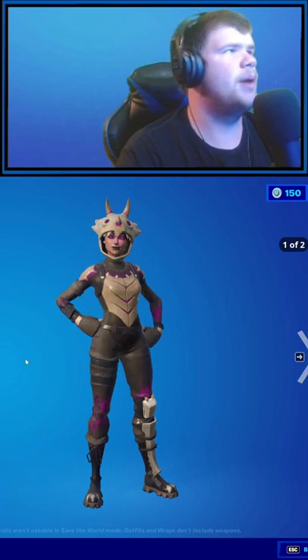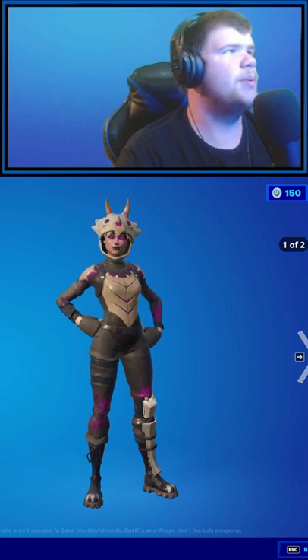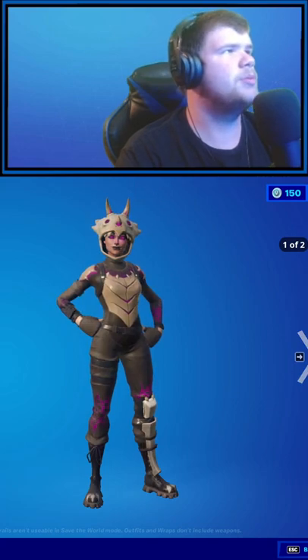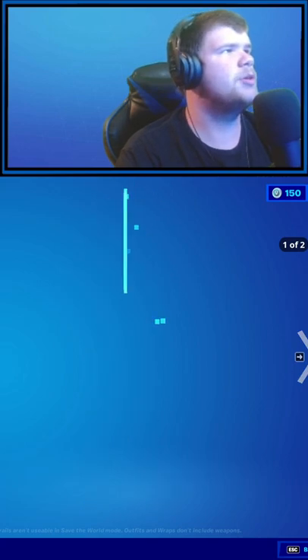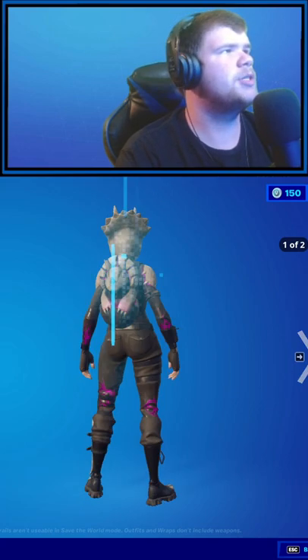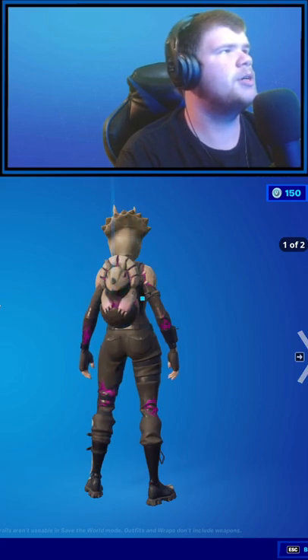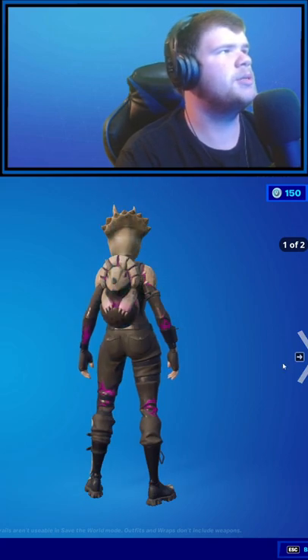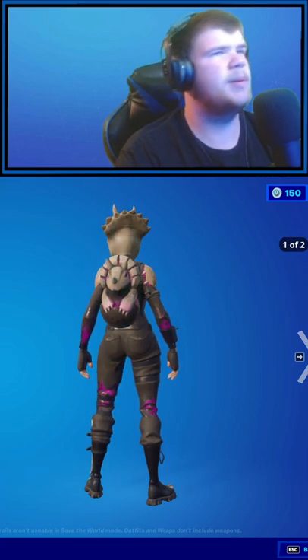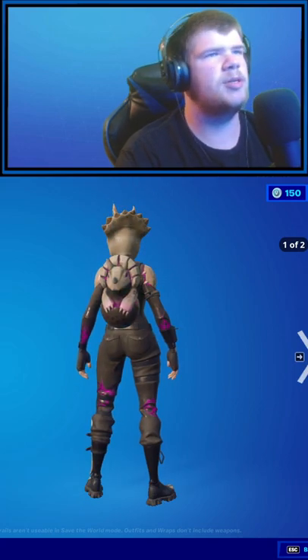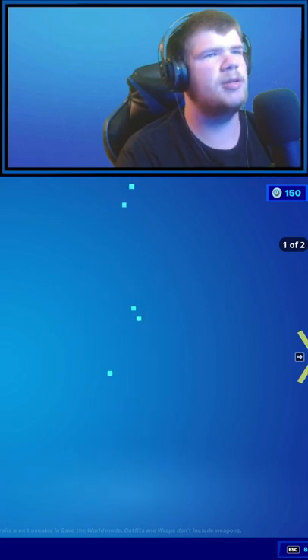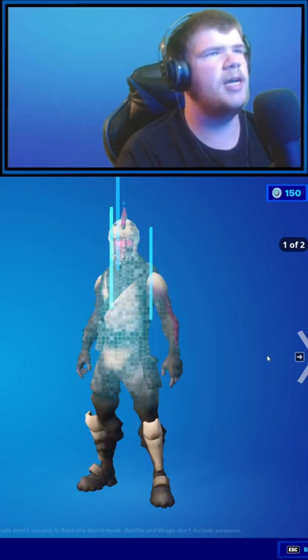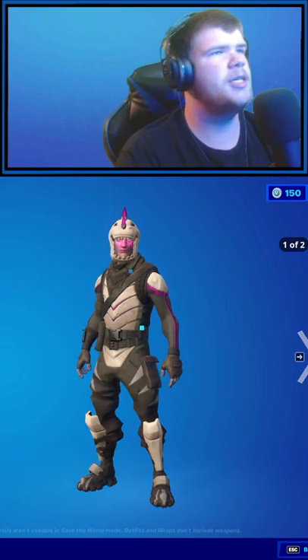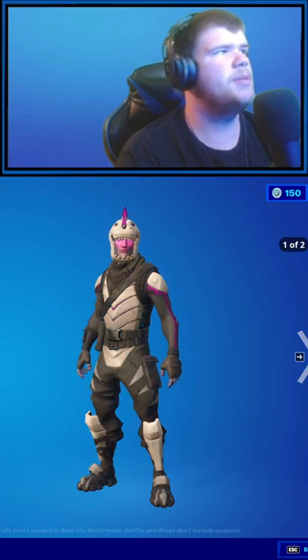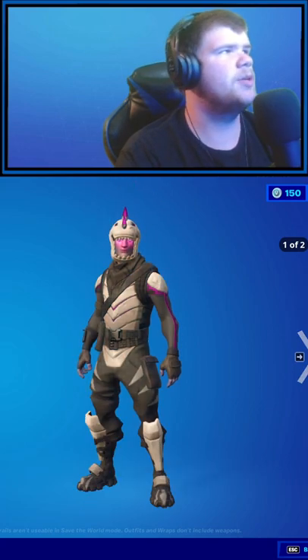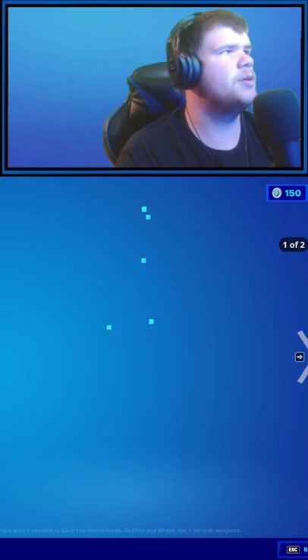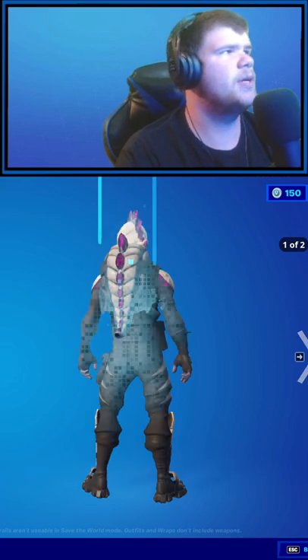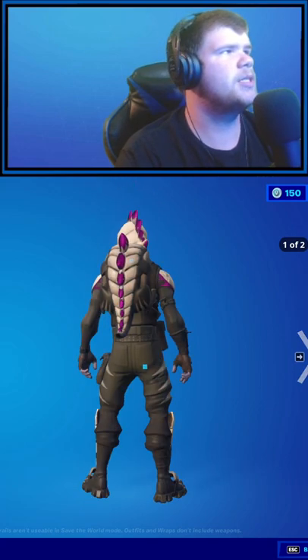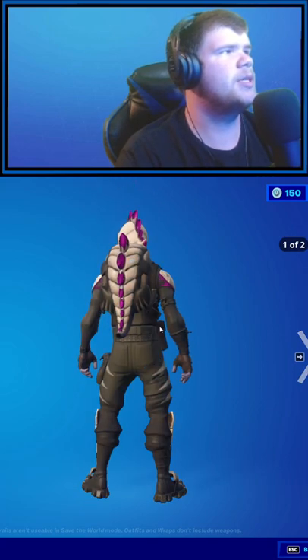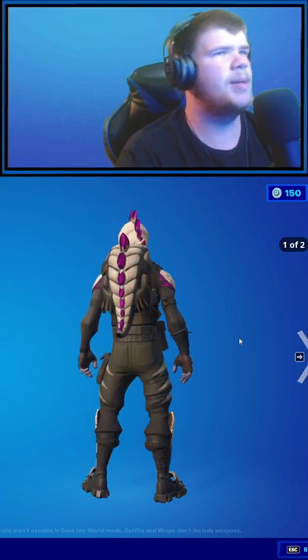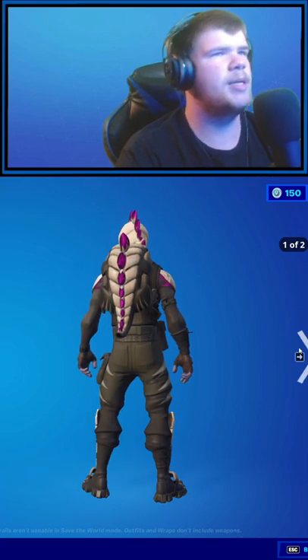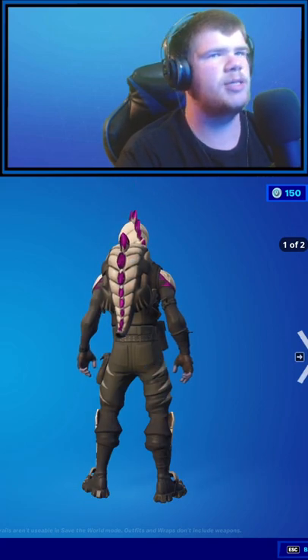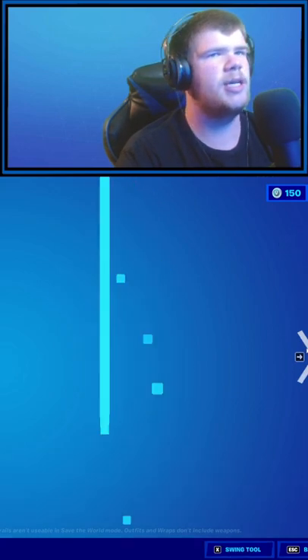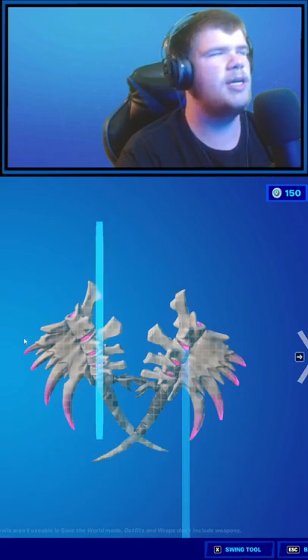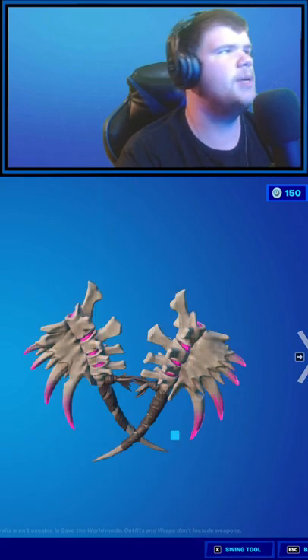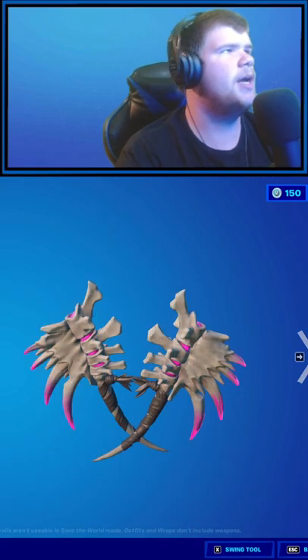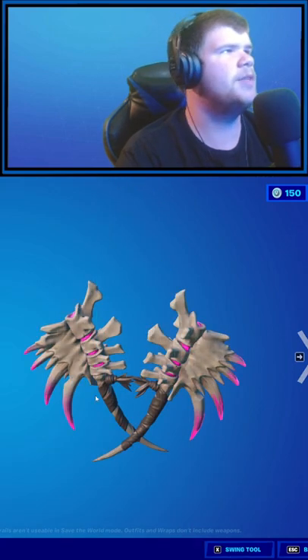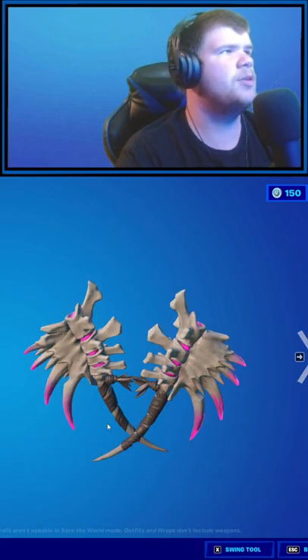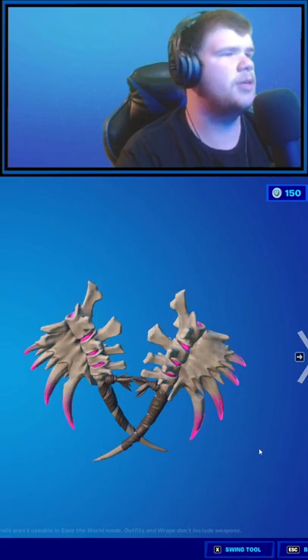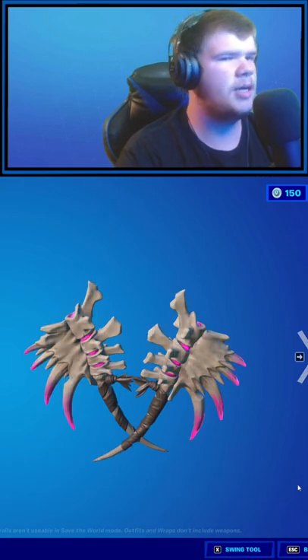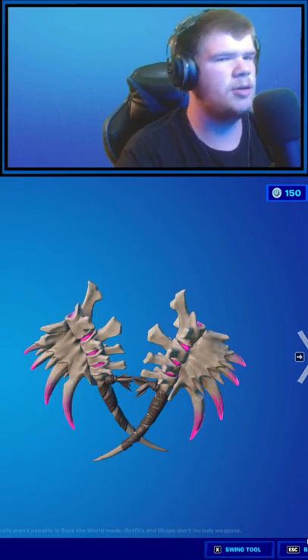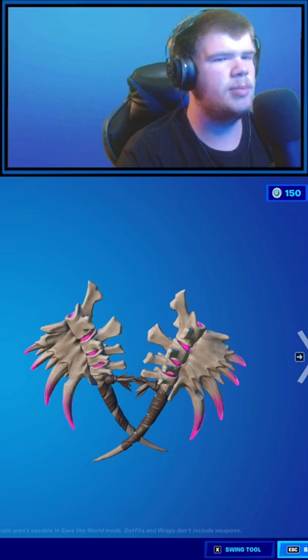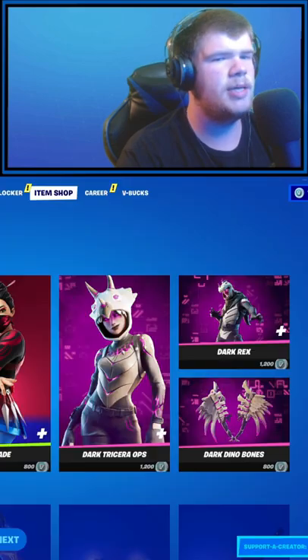We have the Dark Terror set — Dark Hatchling with the Dark Gray skin, the Mountain Dark Skelly — and we have the Dark Dino Blades. That's it for that.